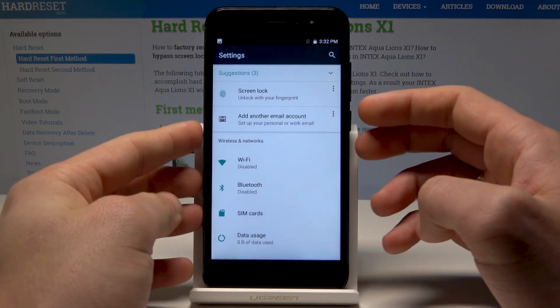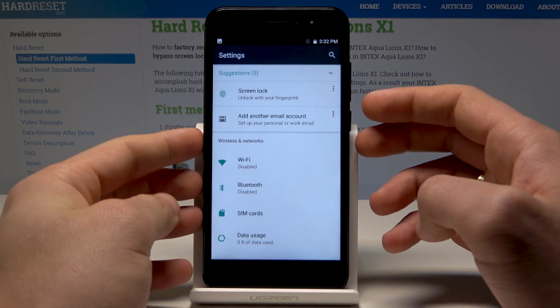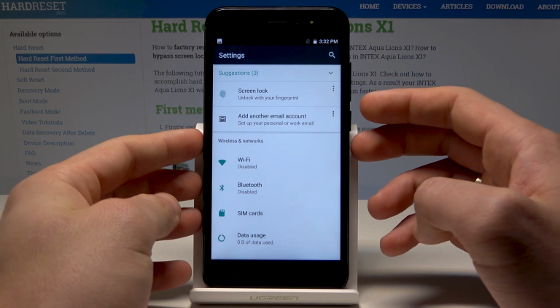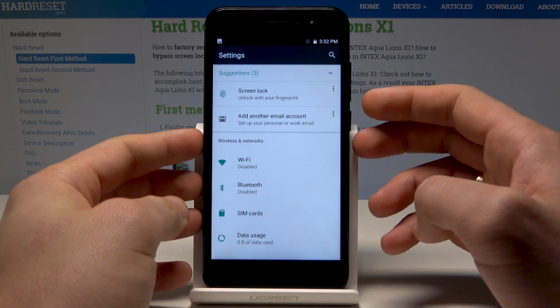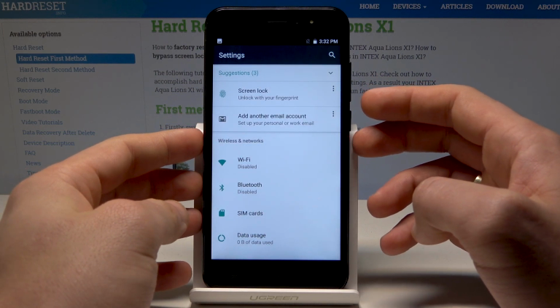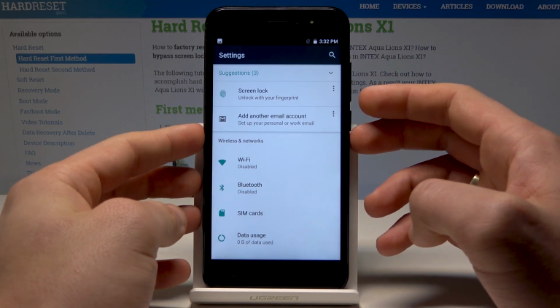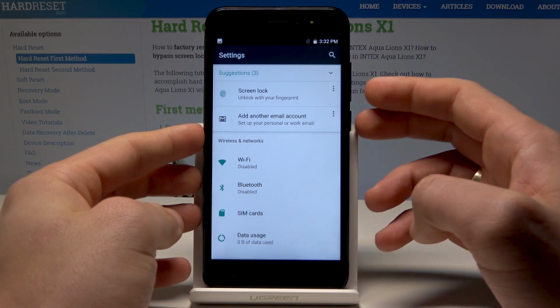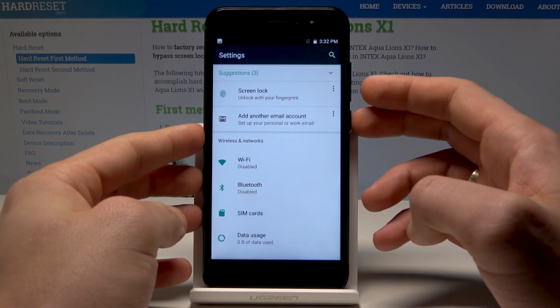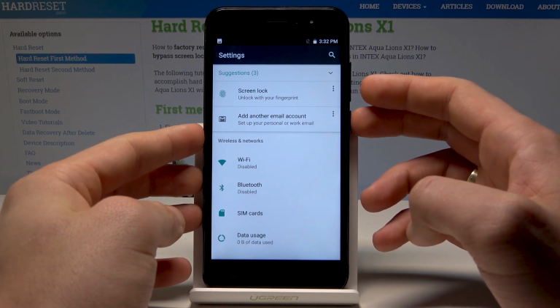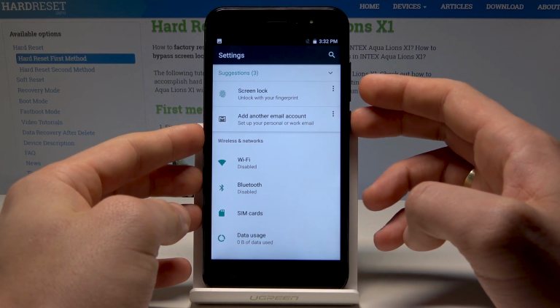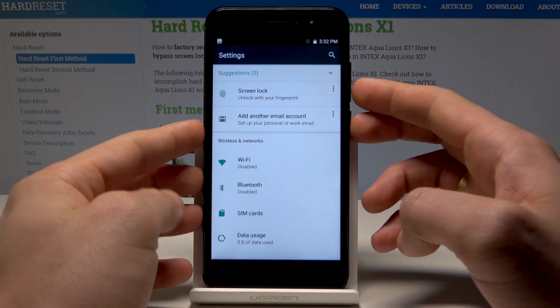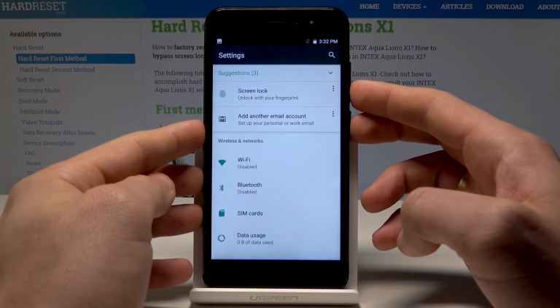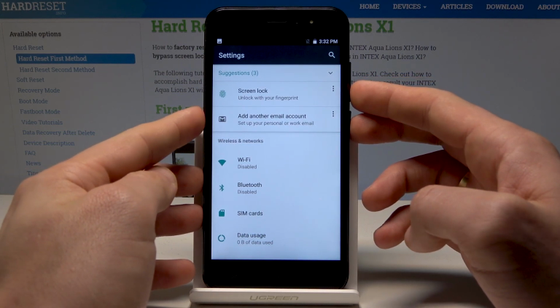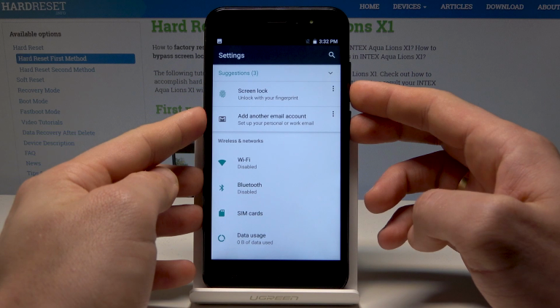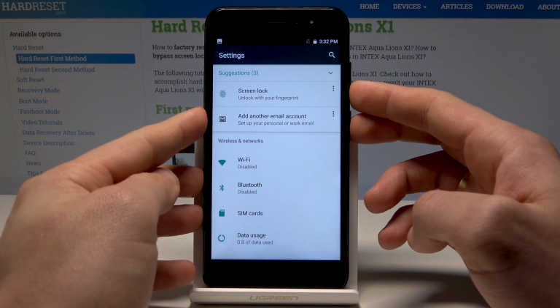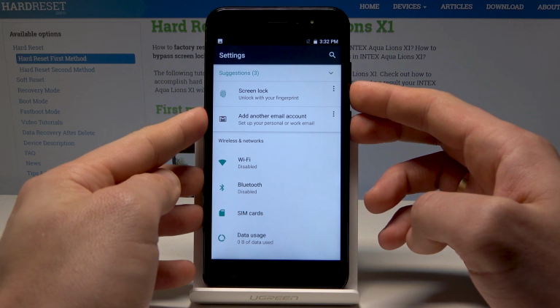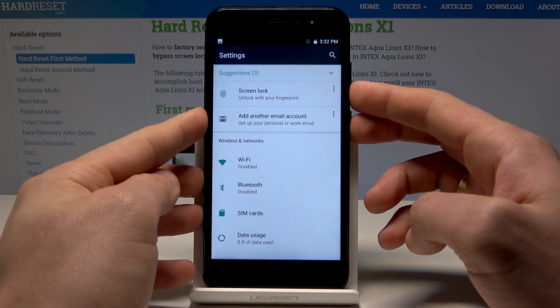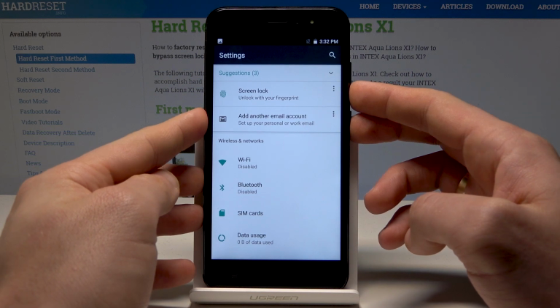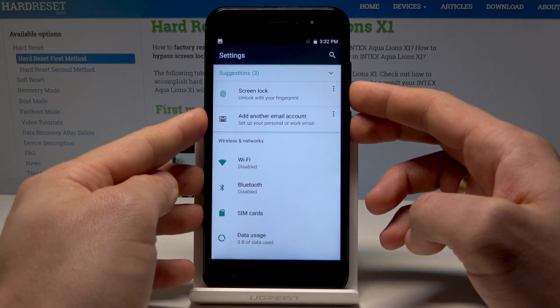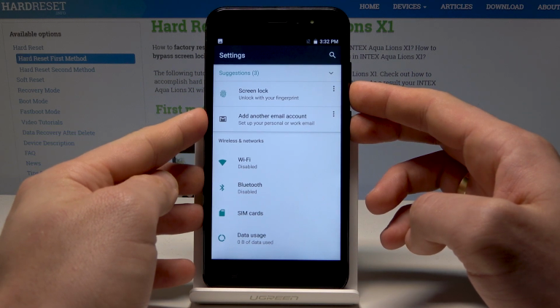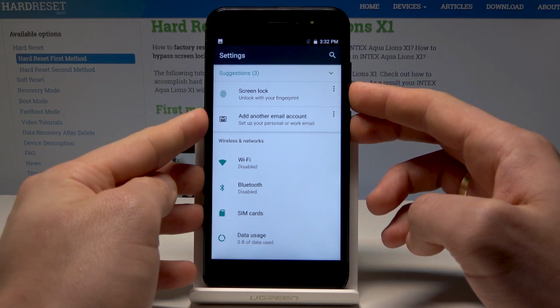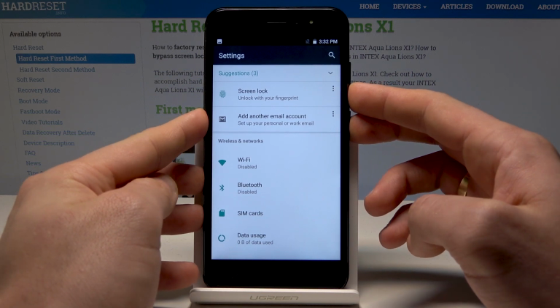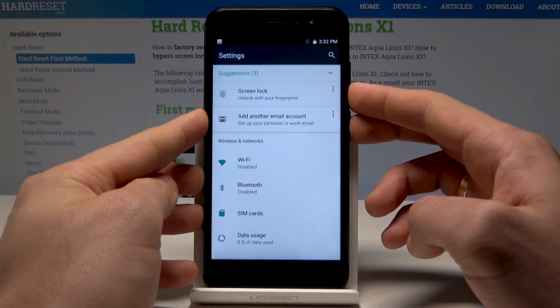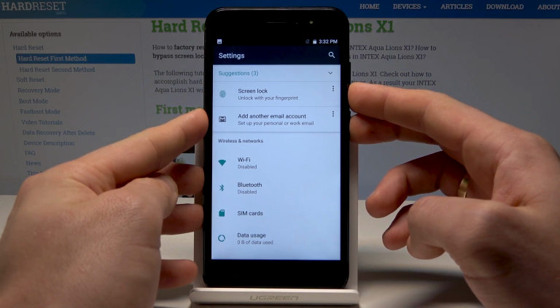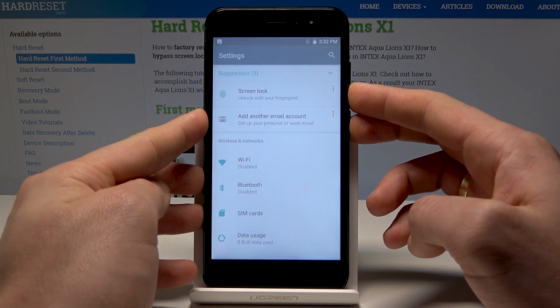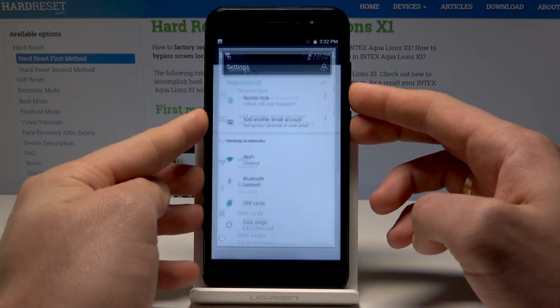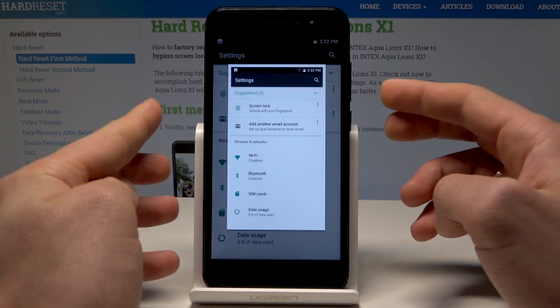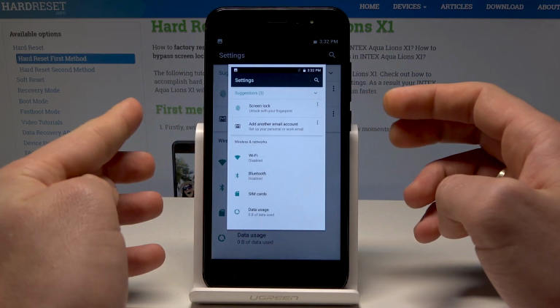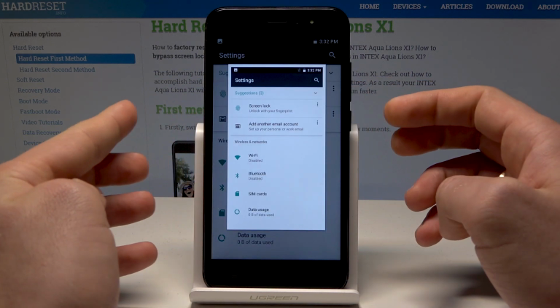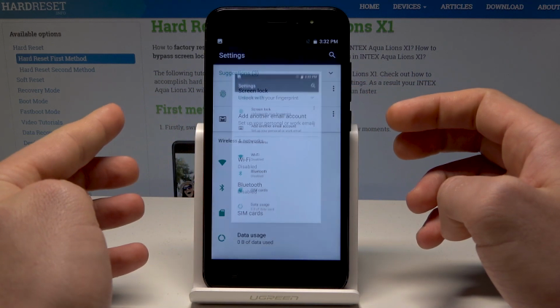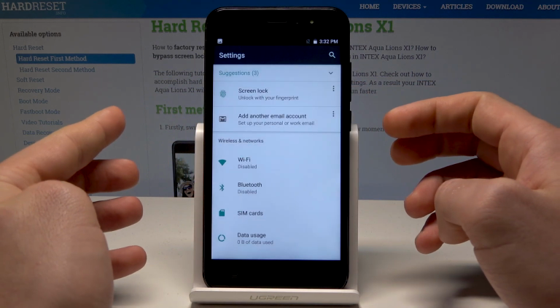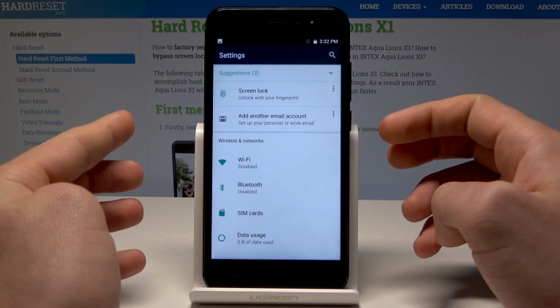Let me show you again. Let's hold down together the power key and volume down simultaneously. You just captured the screen.